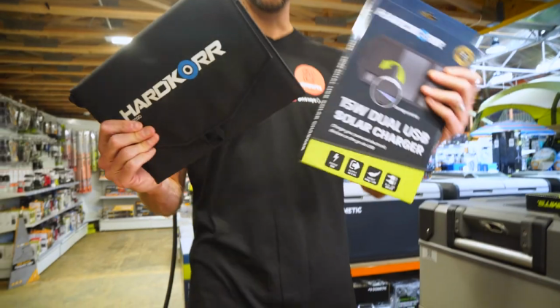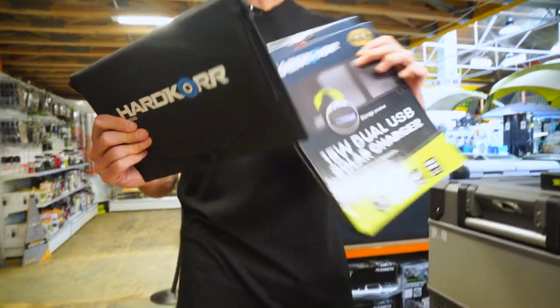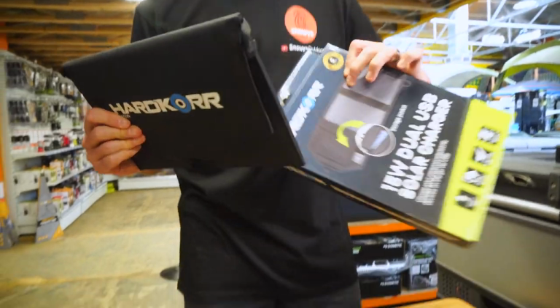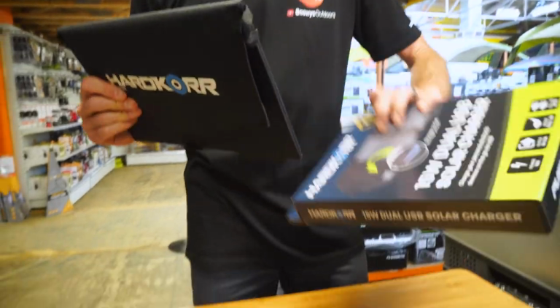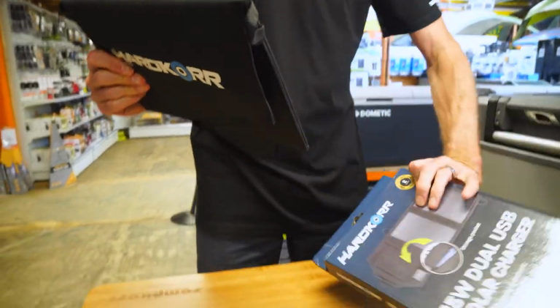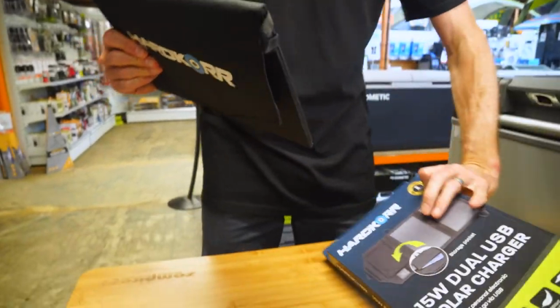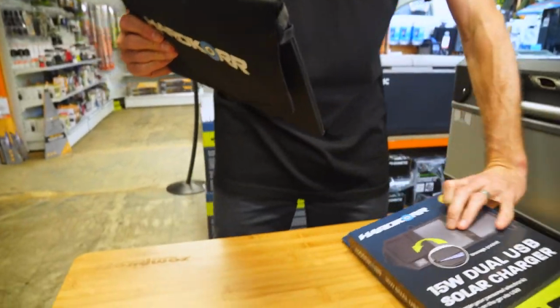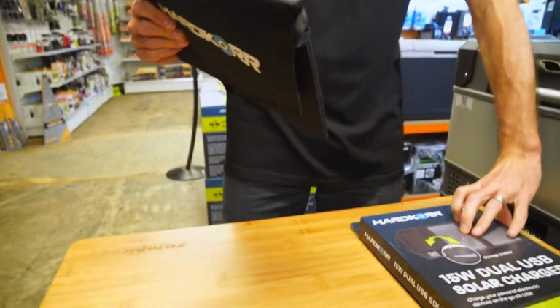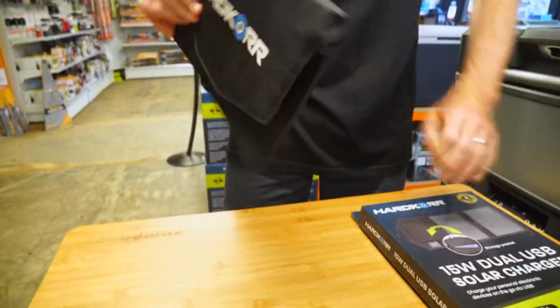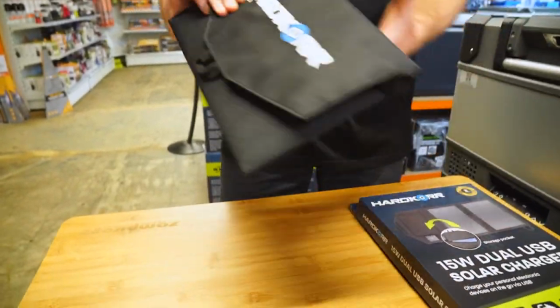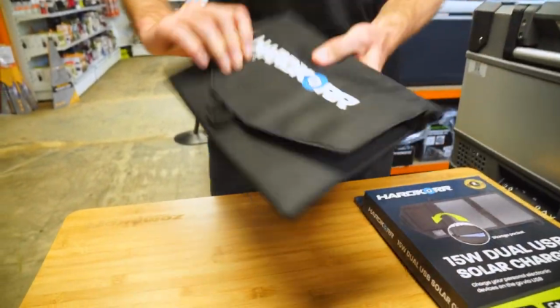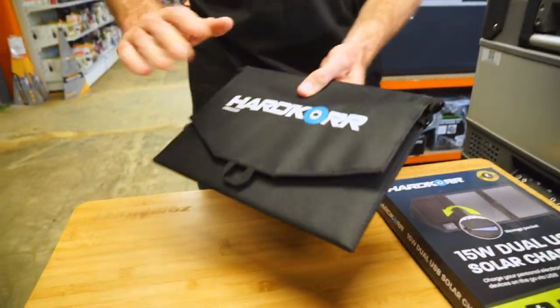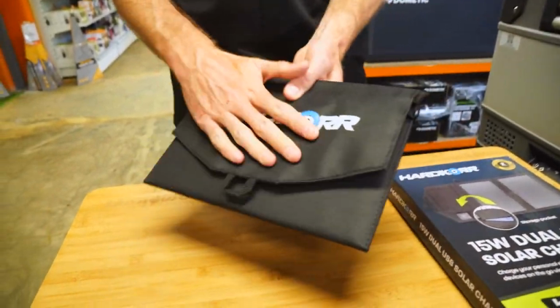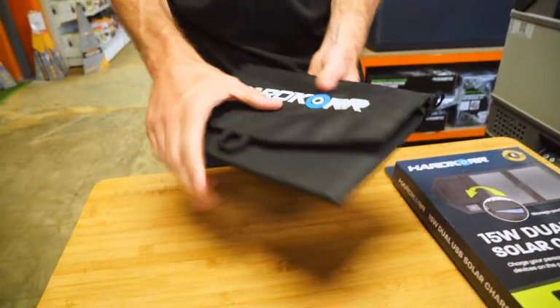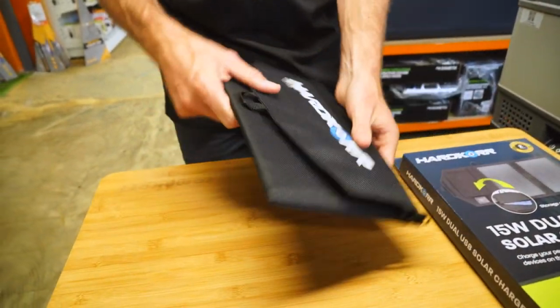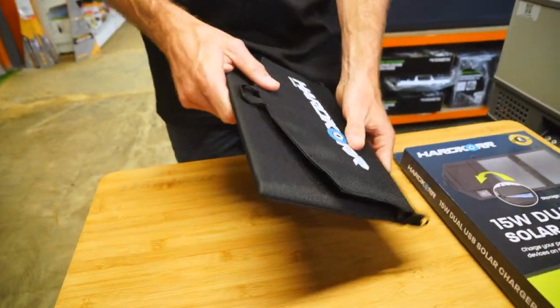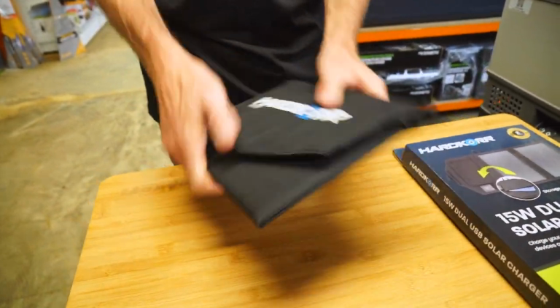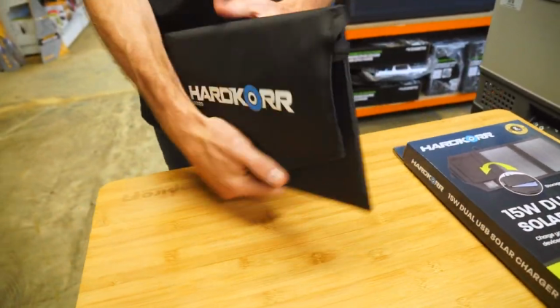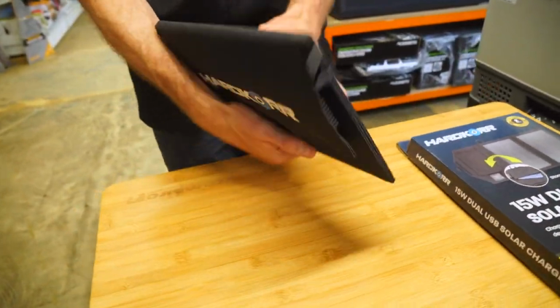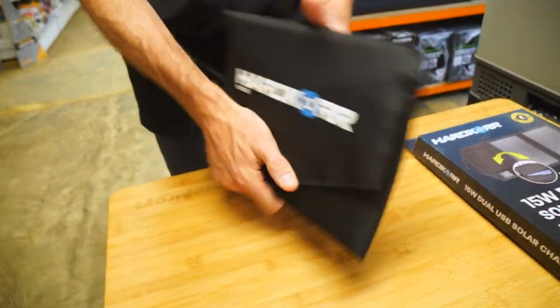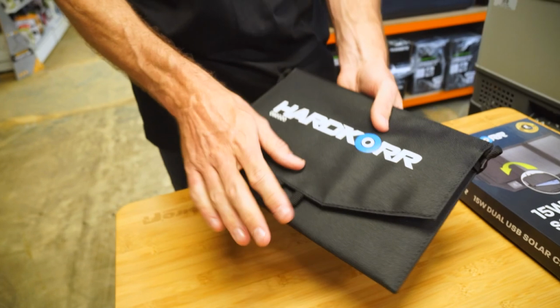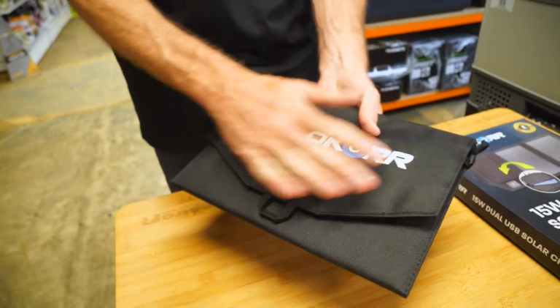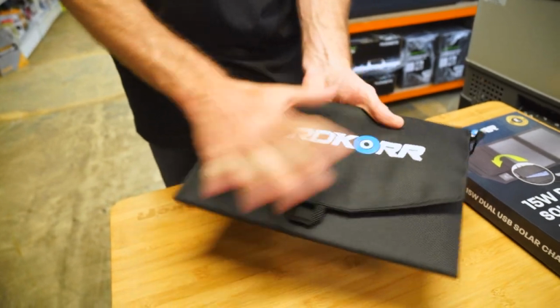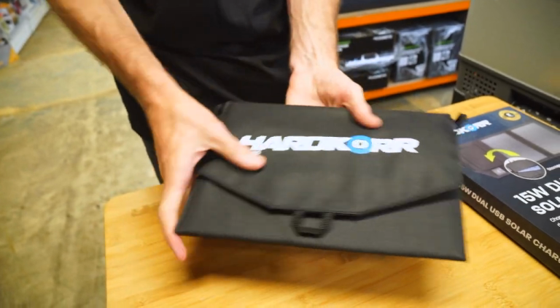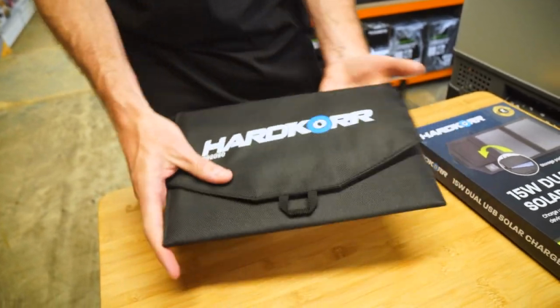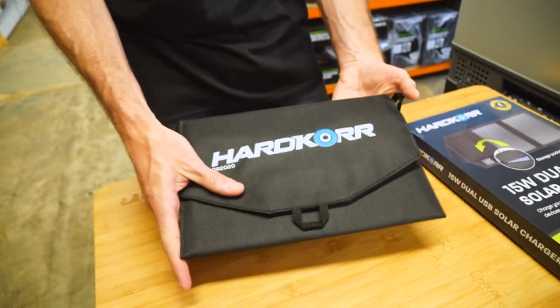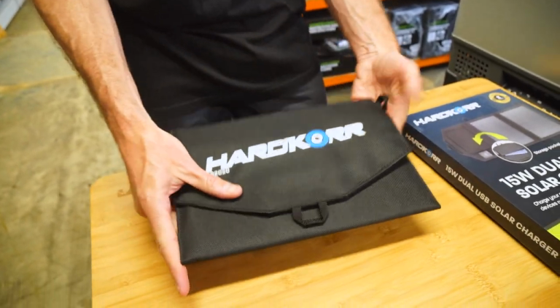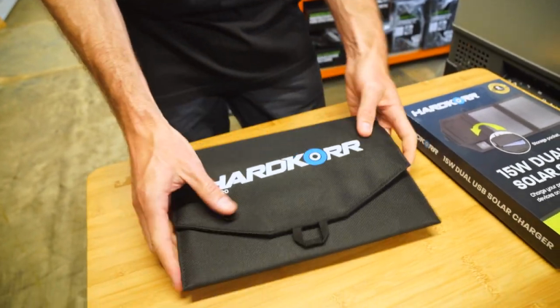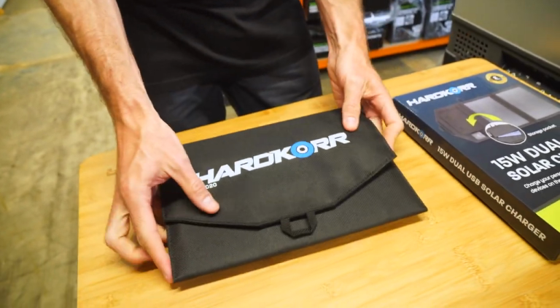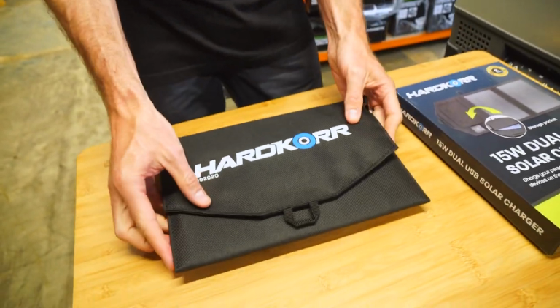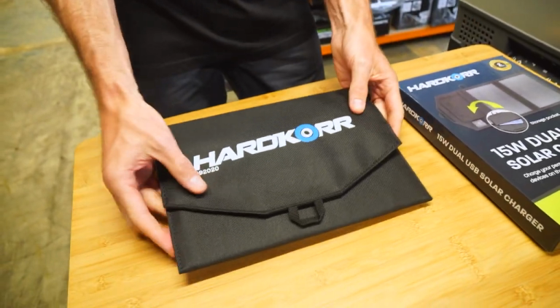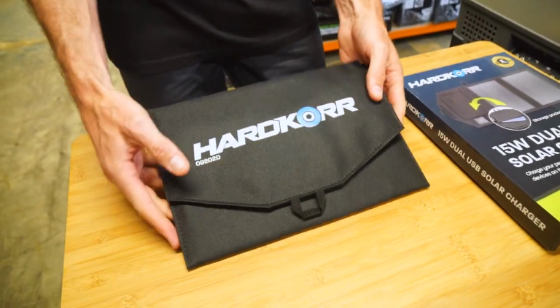Now in the box, pretty straightforward — you just get the solar panel here, and that's all there is to it, nice and simple.